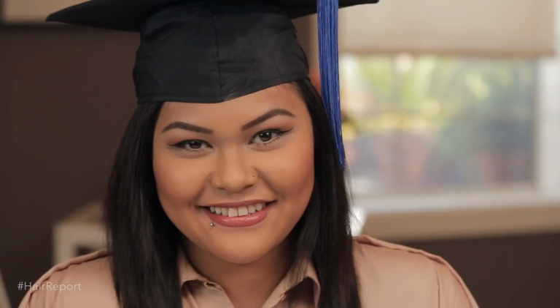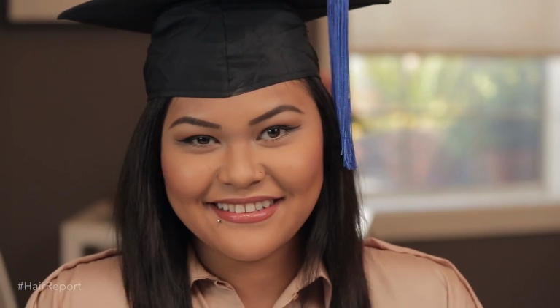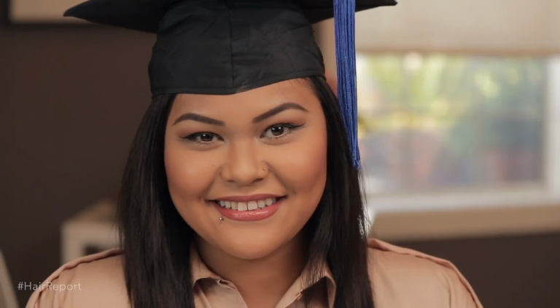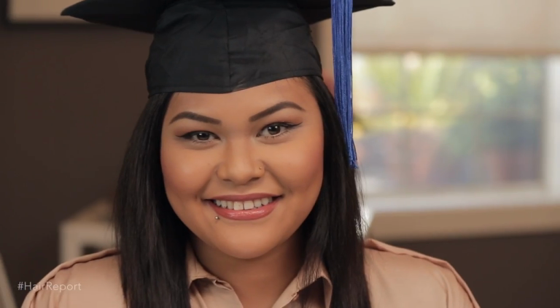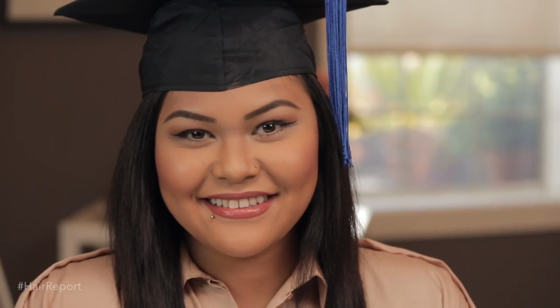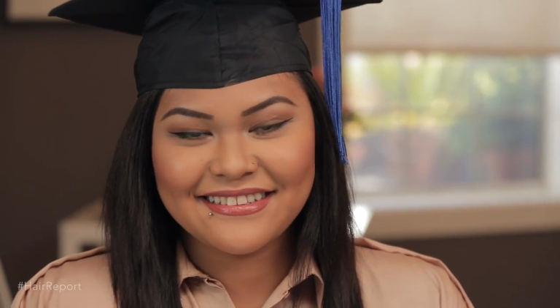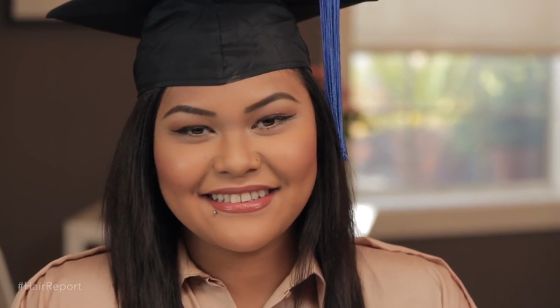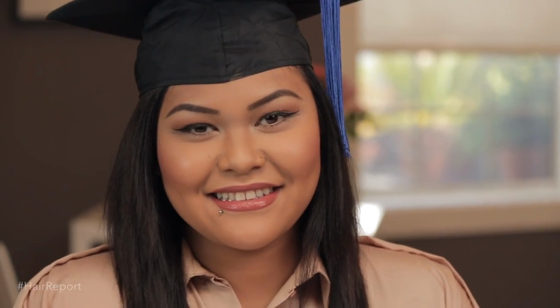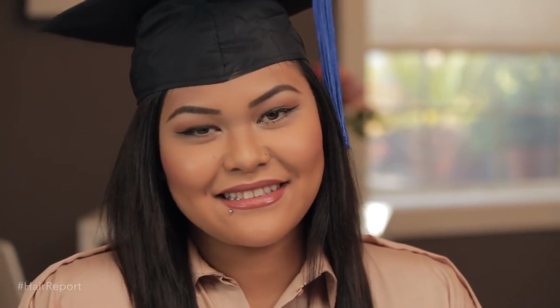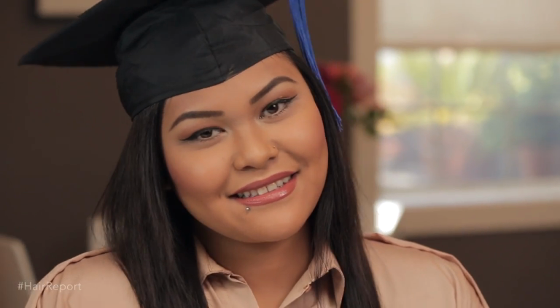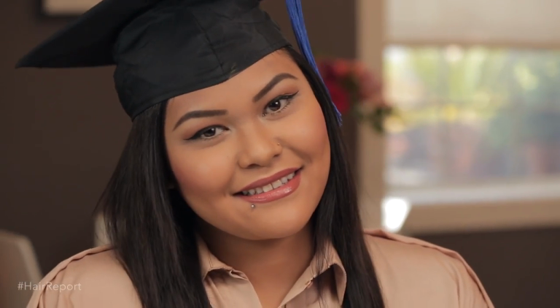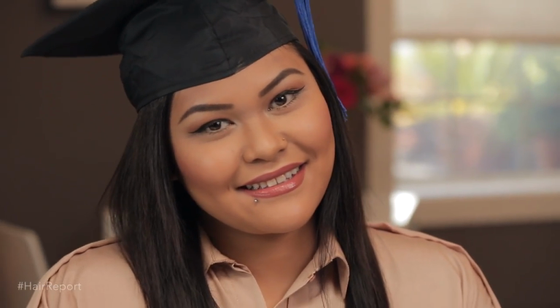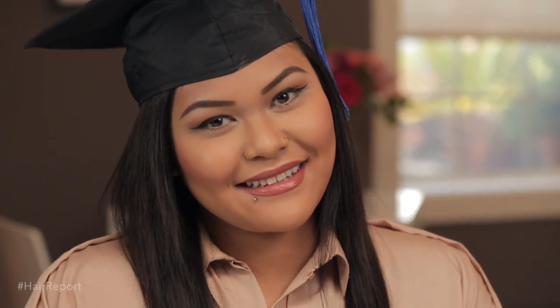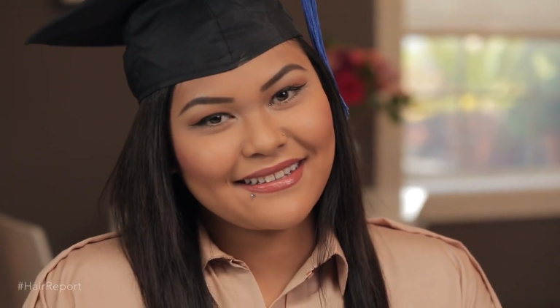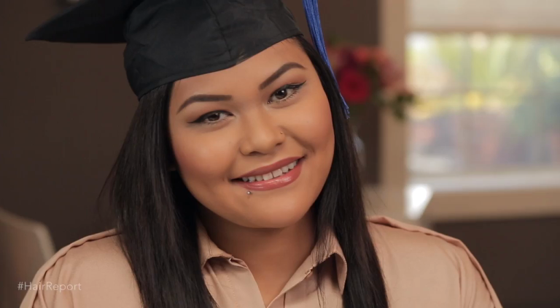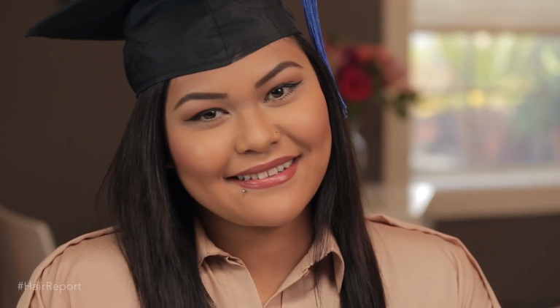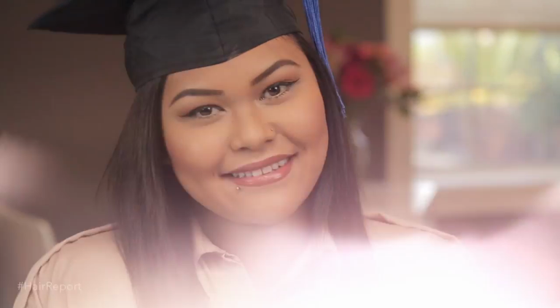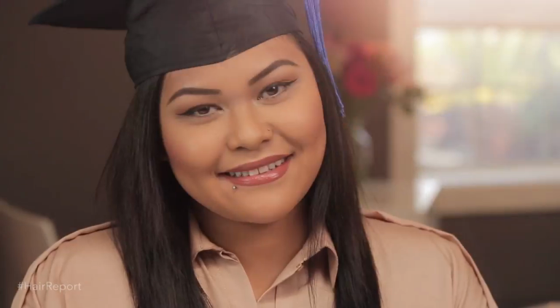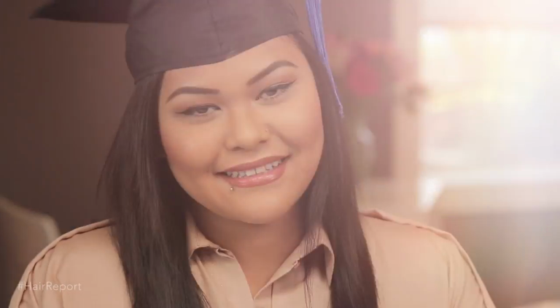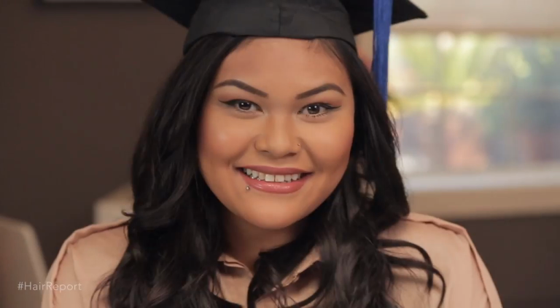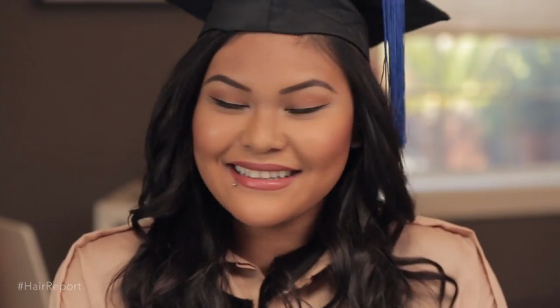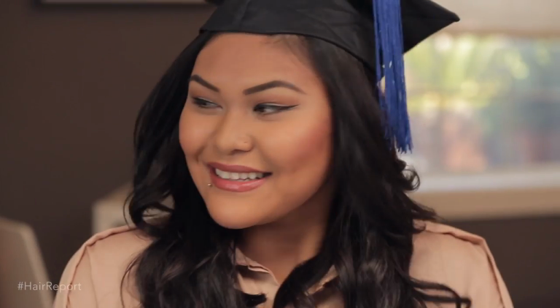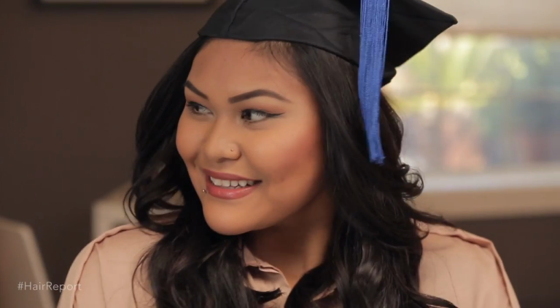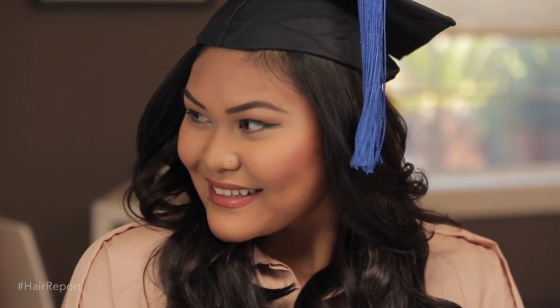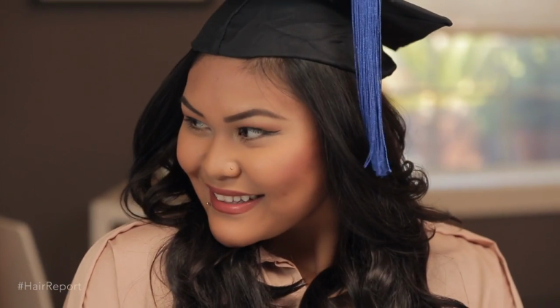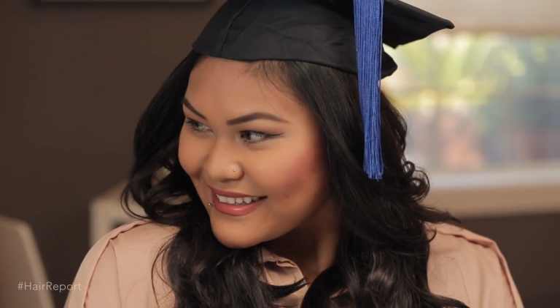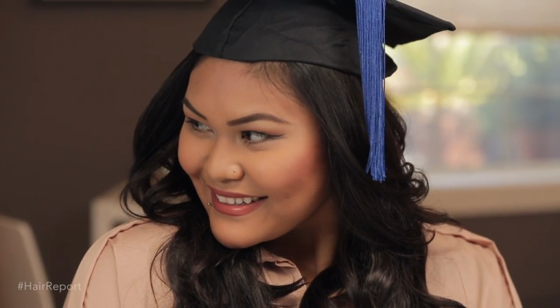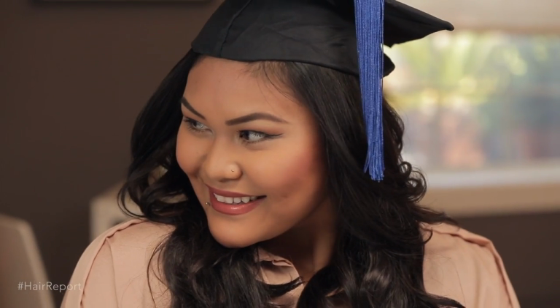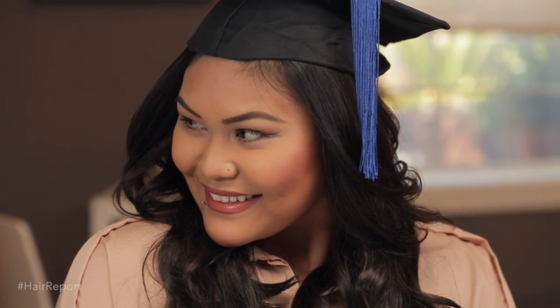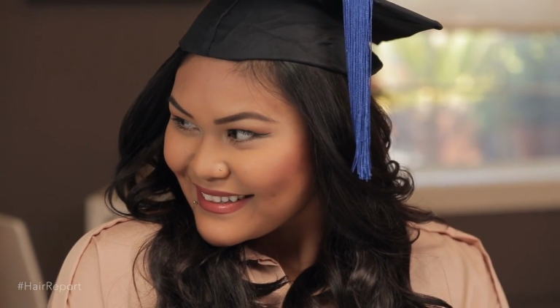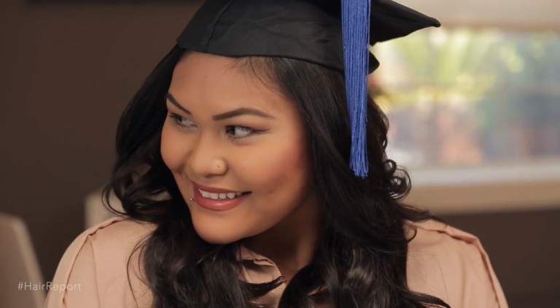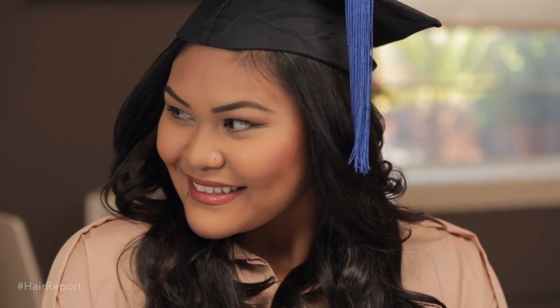These are two simple styles you can try on your graduation day. Stay beautiful and have fun with your pictures.